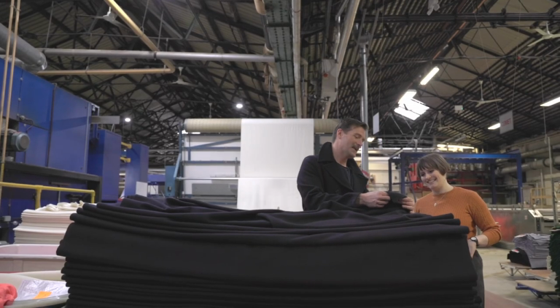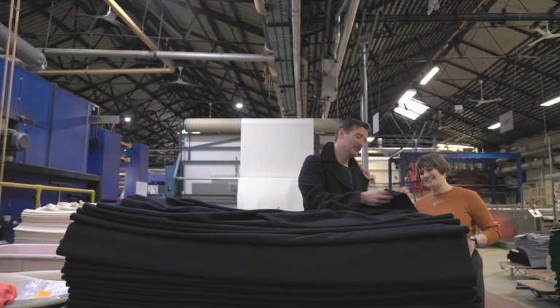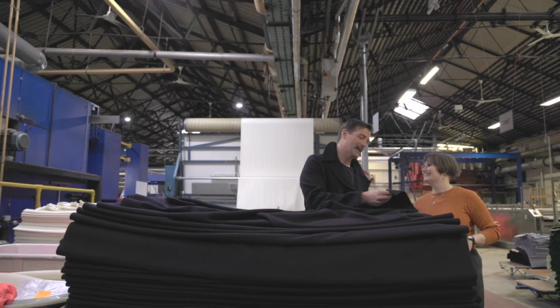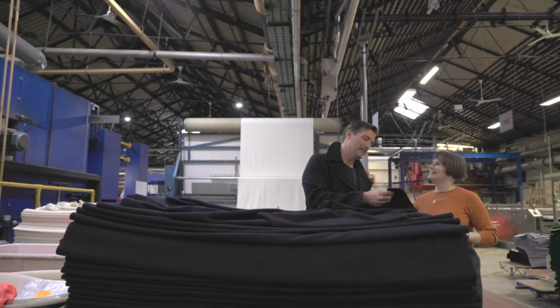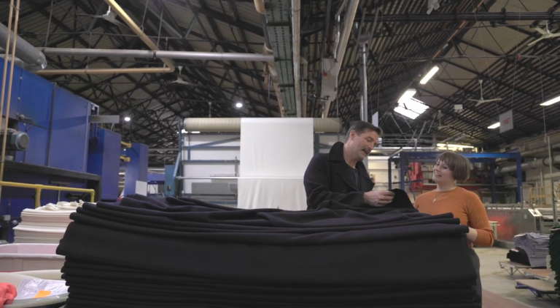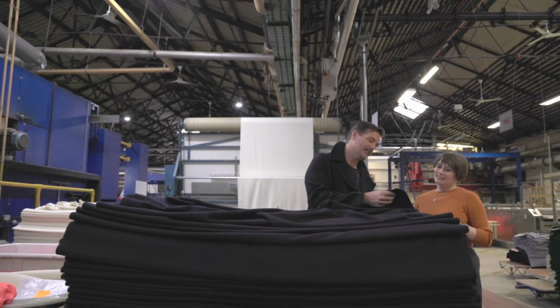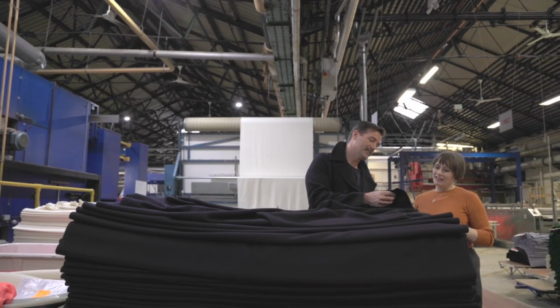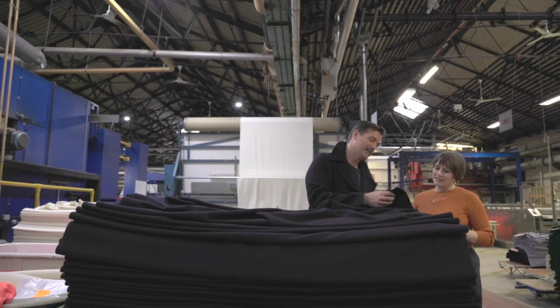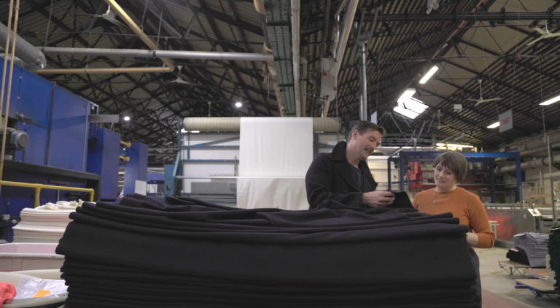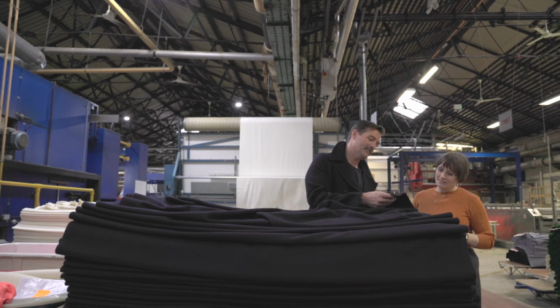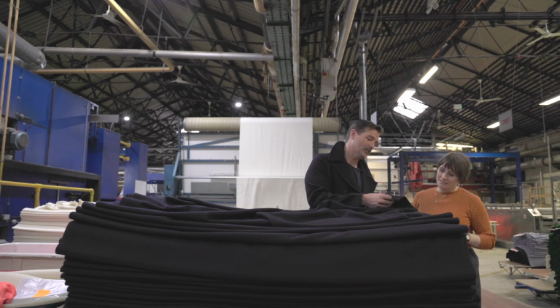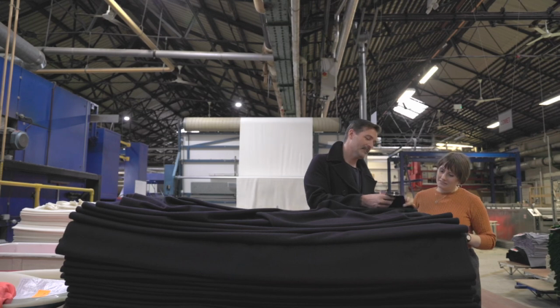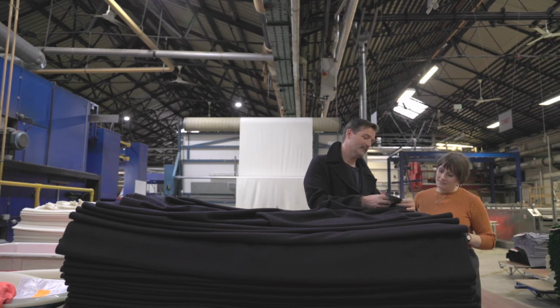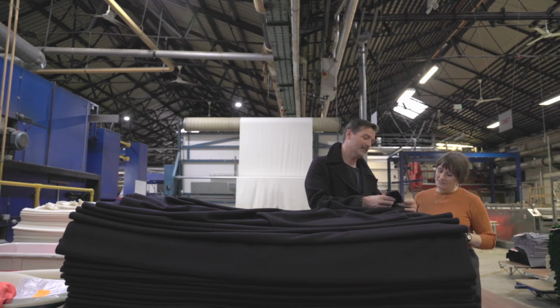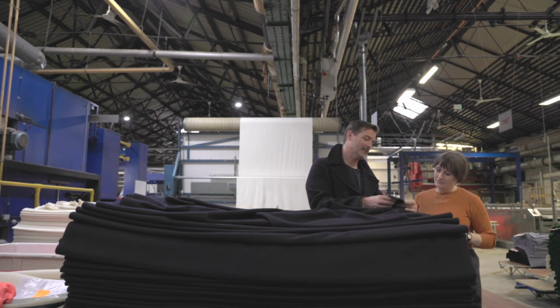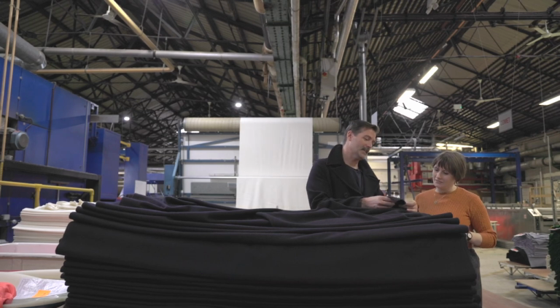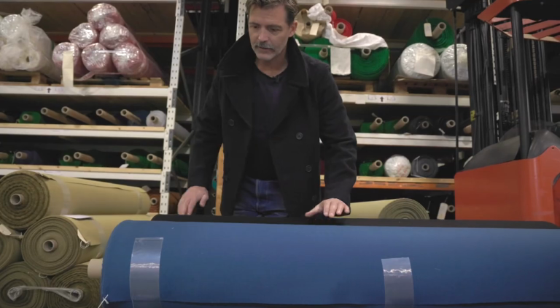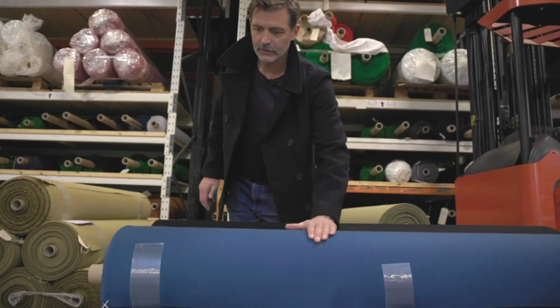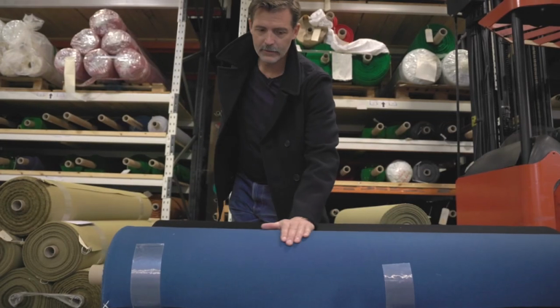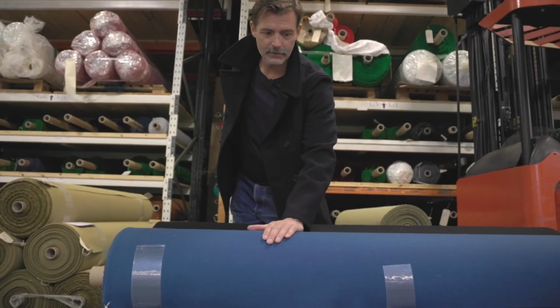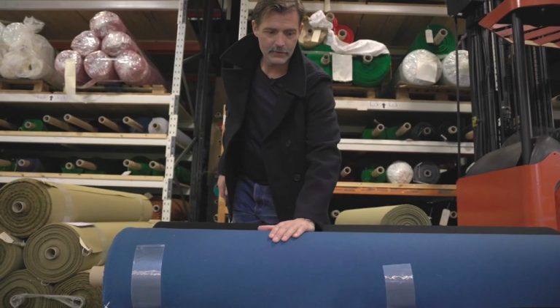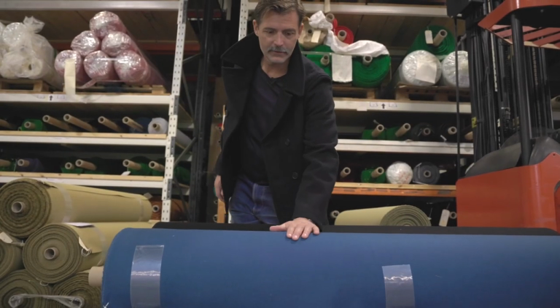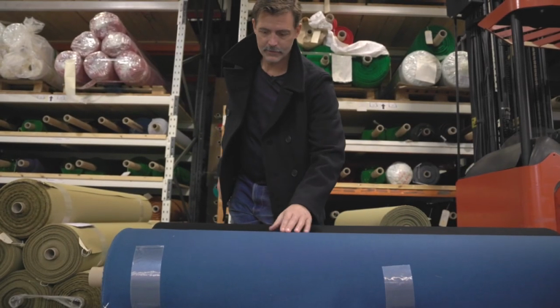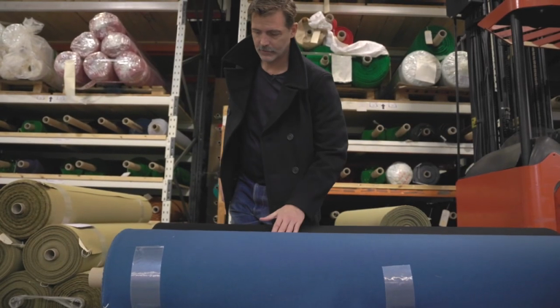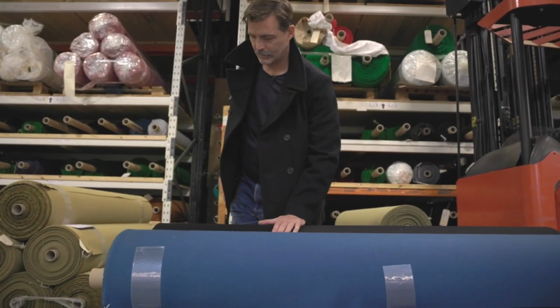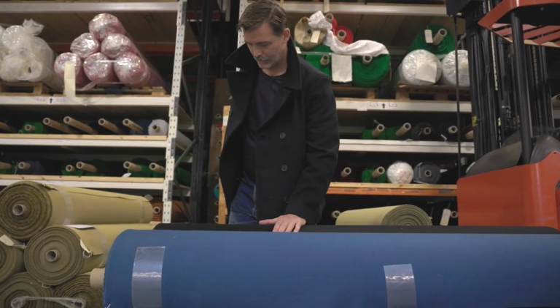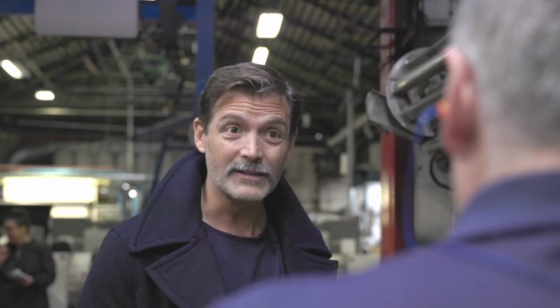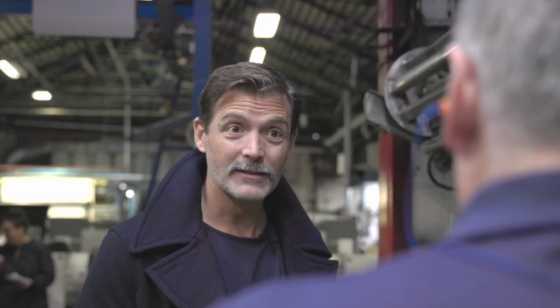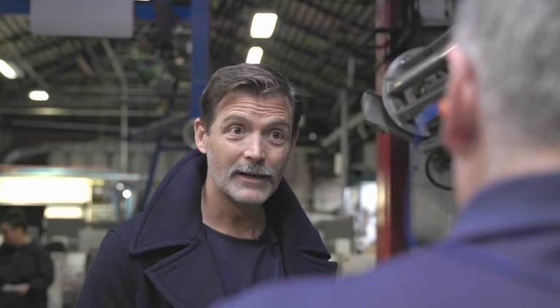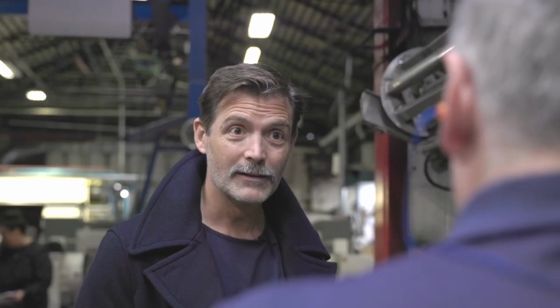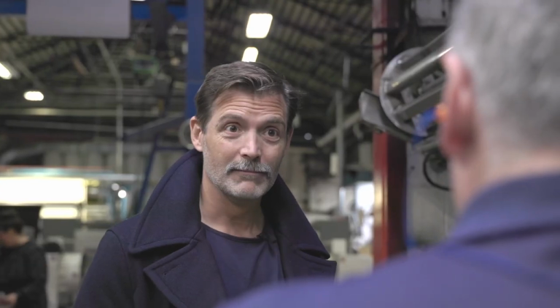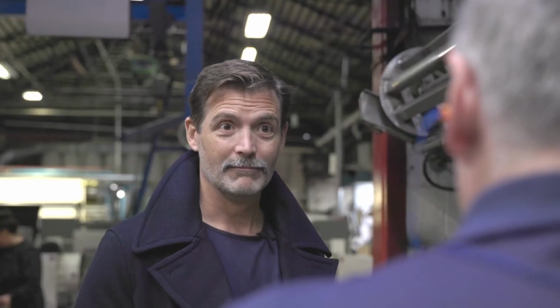My name is Patrick Grant. I'm the Director of Community Clothing and a judge on the BBC's Great British Sewing Bee.